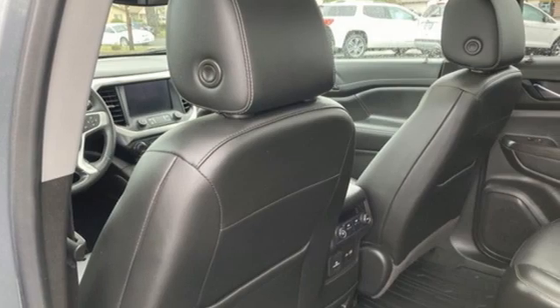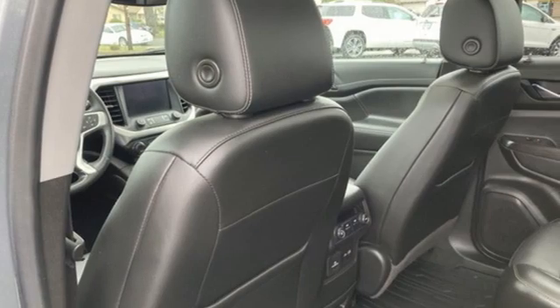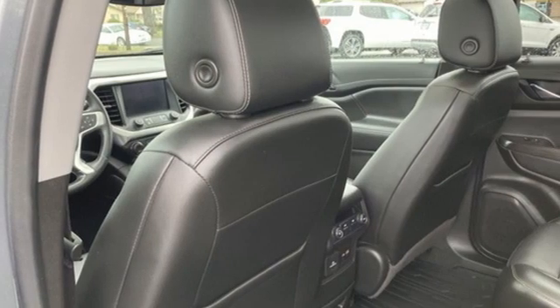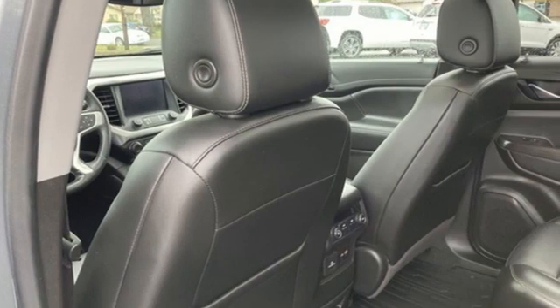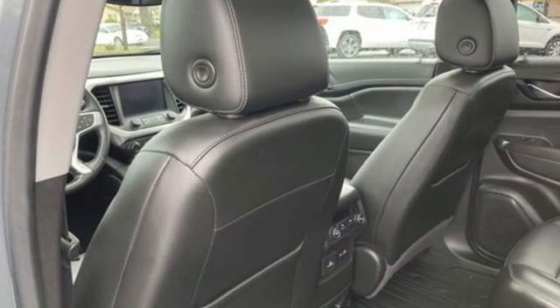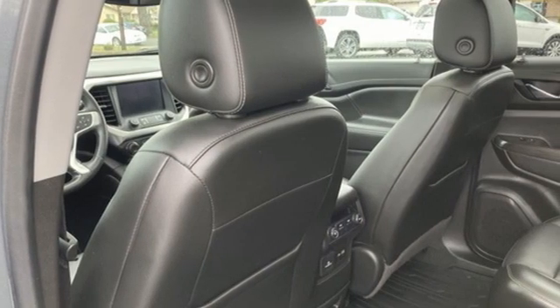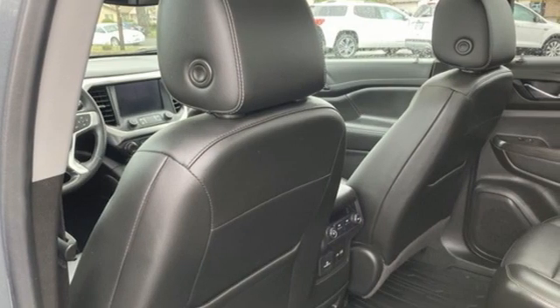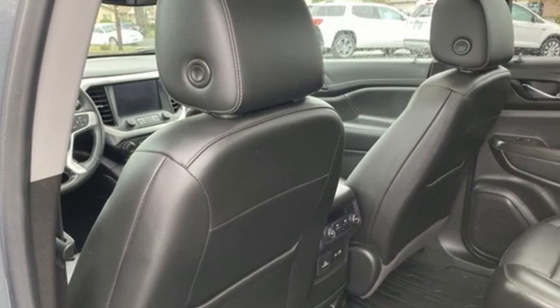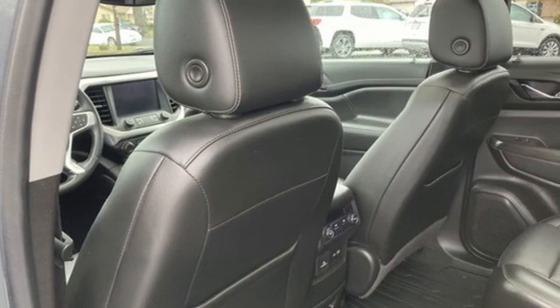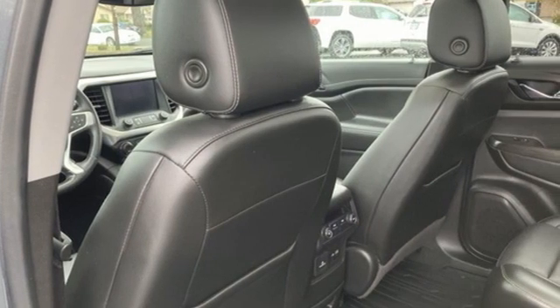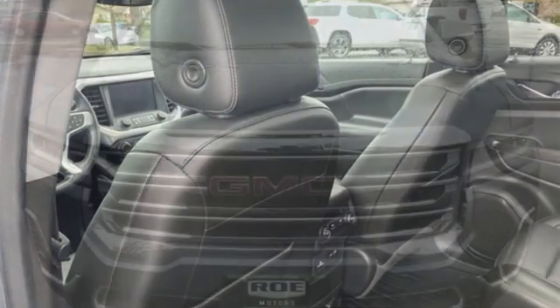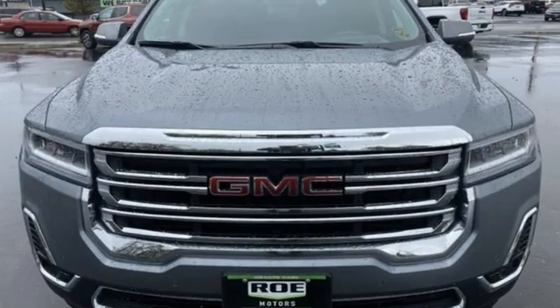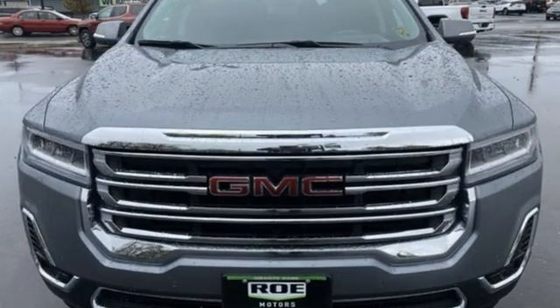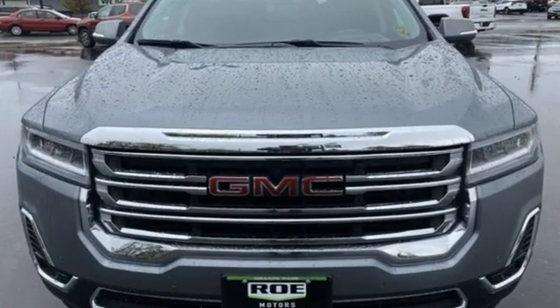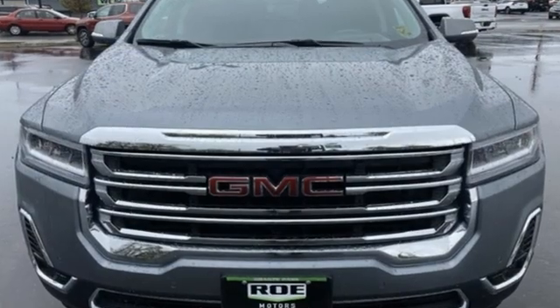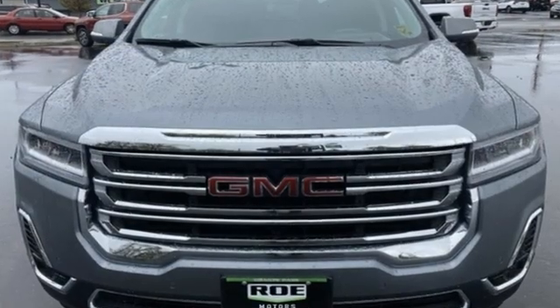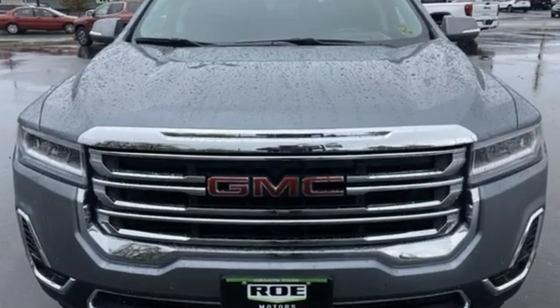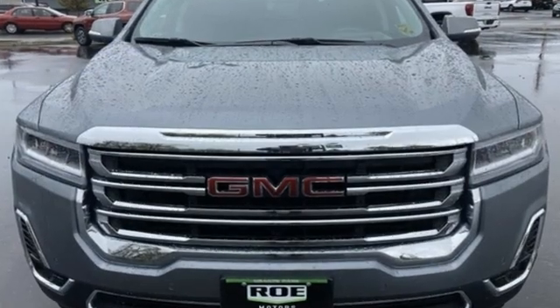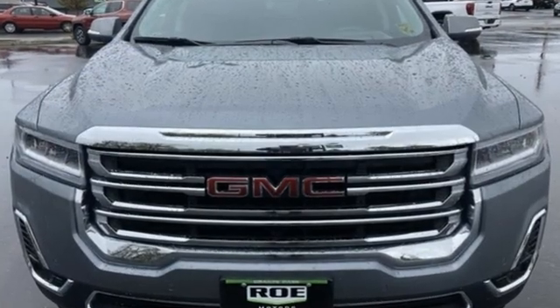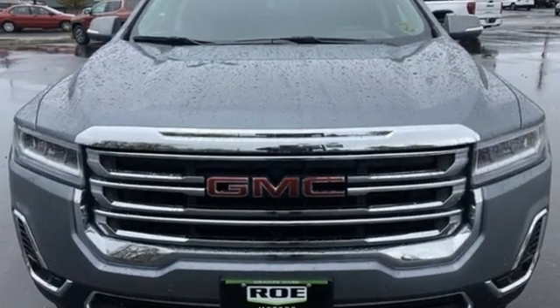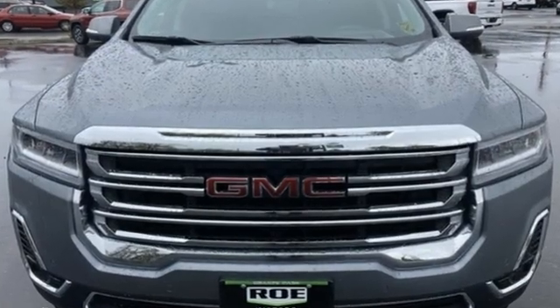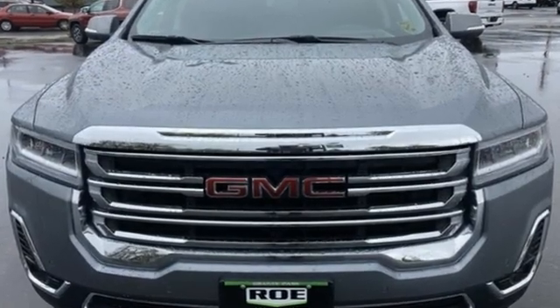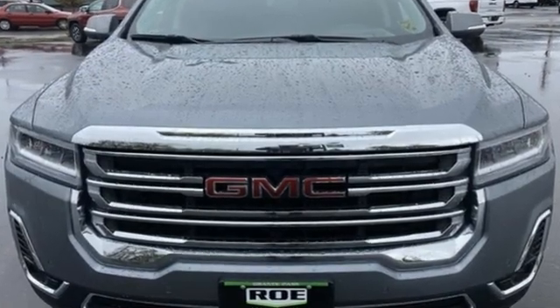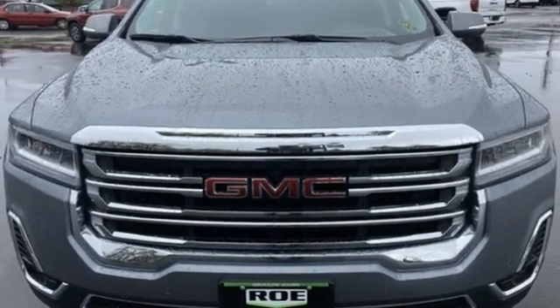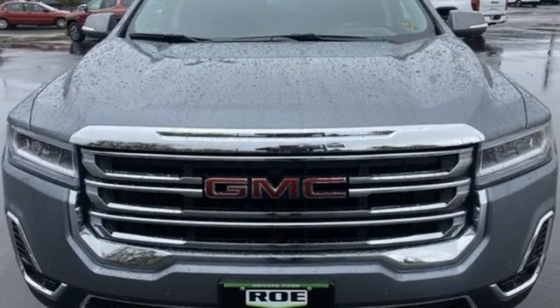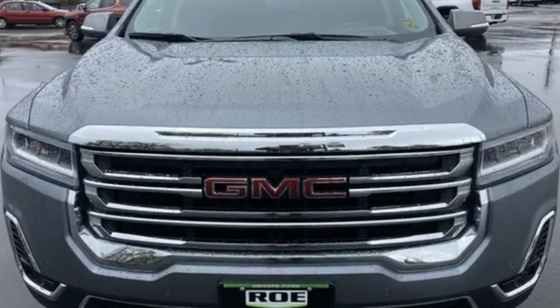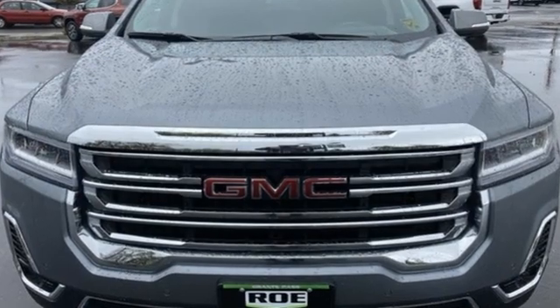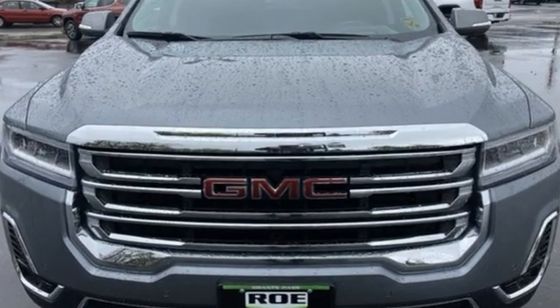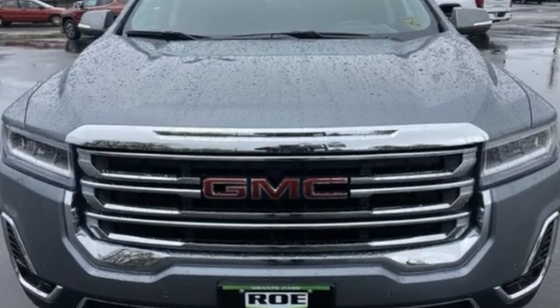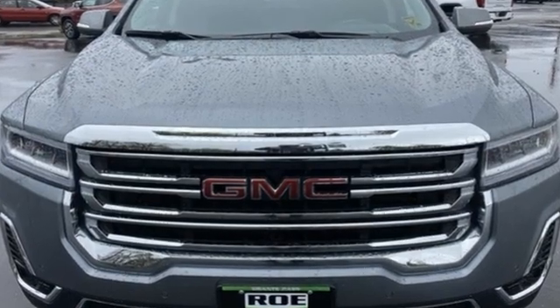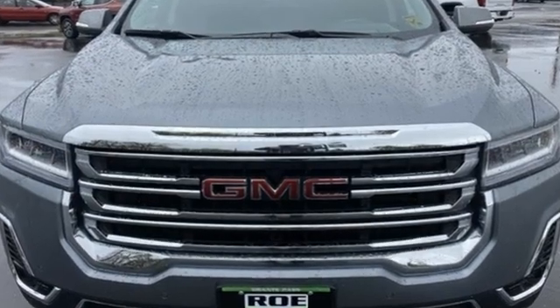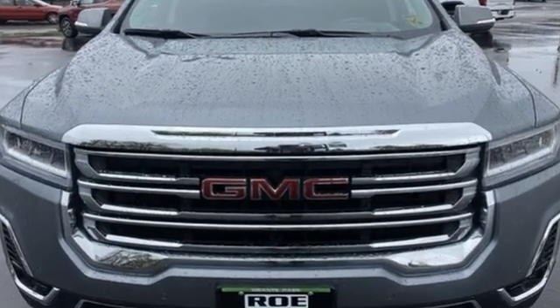Smart capabilities, strong performance. GMC — driving is believing. Test drive it today.